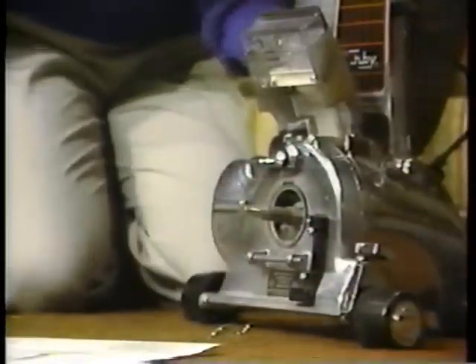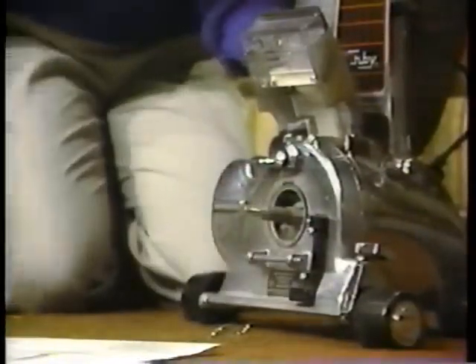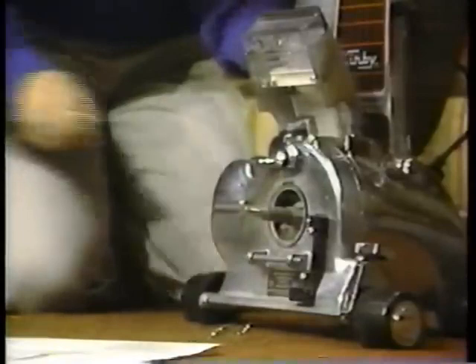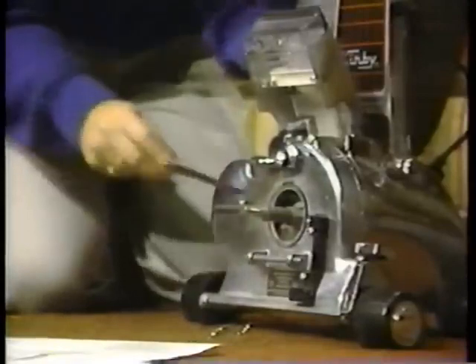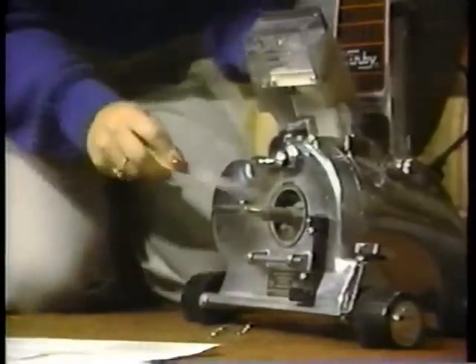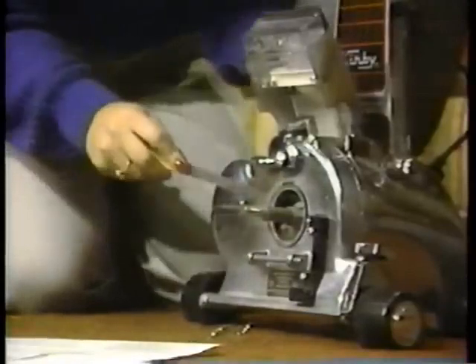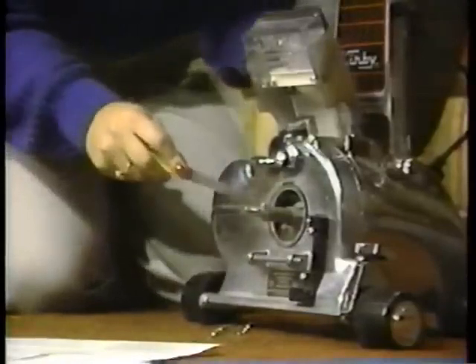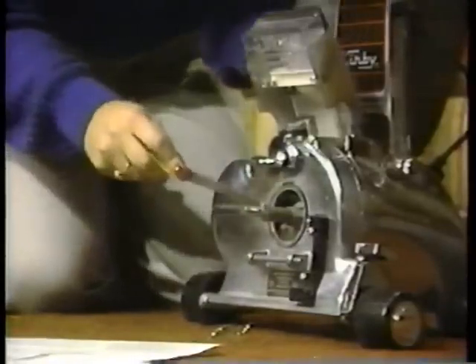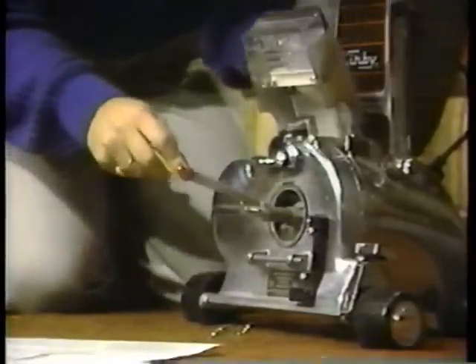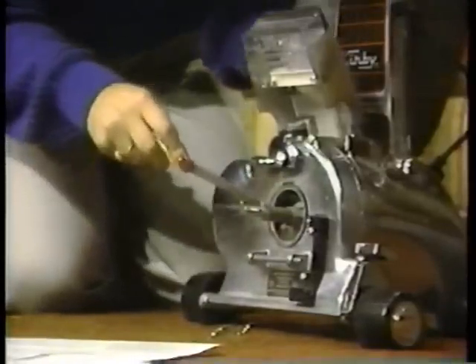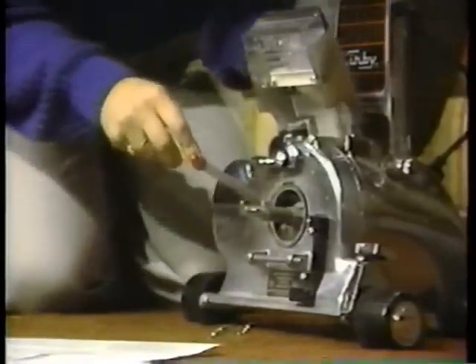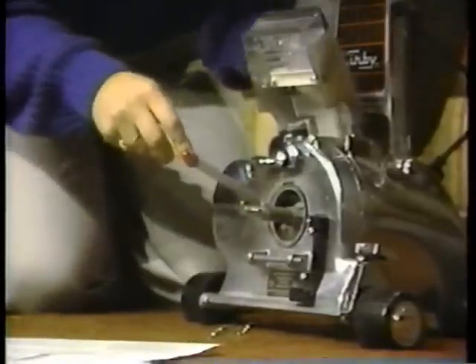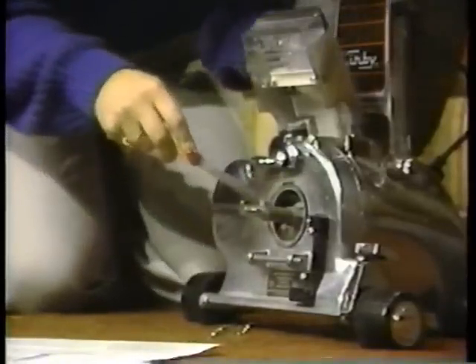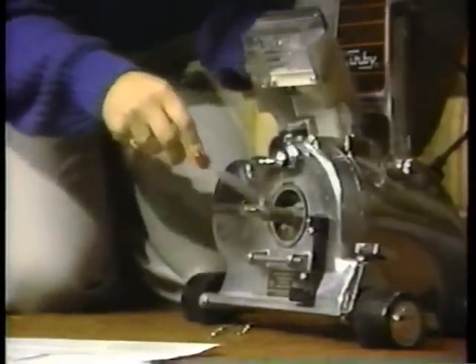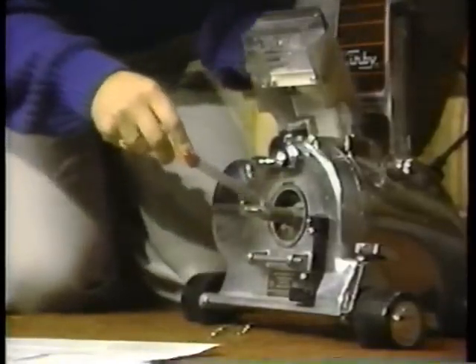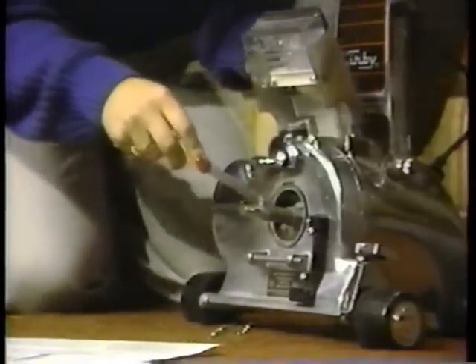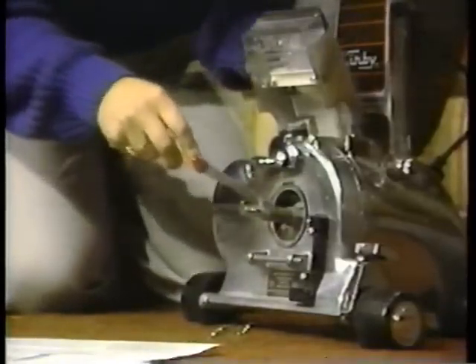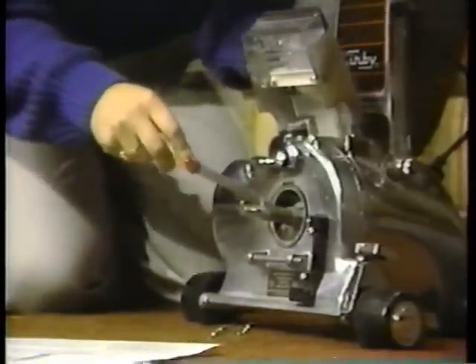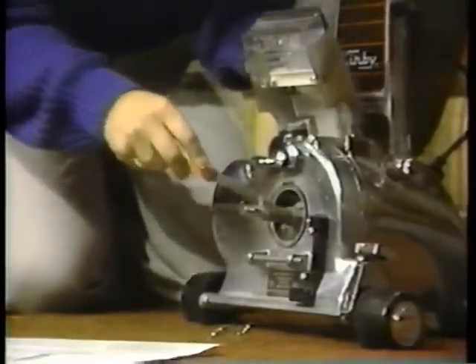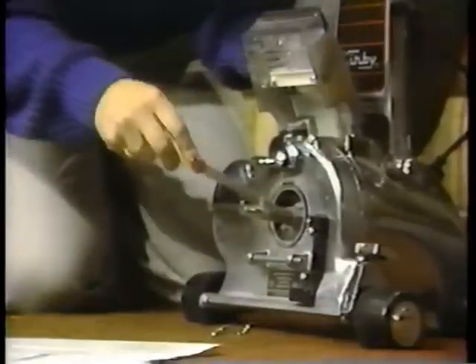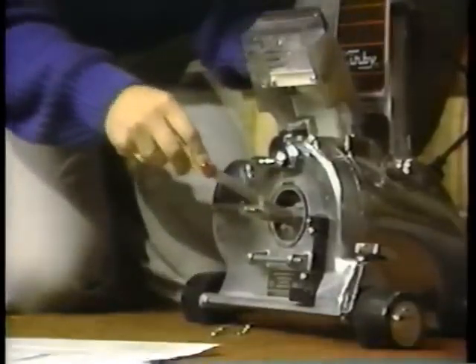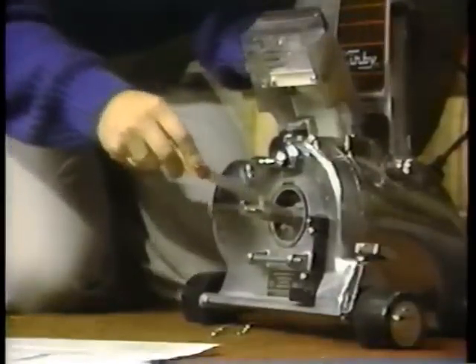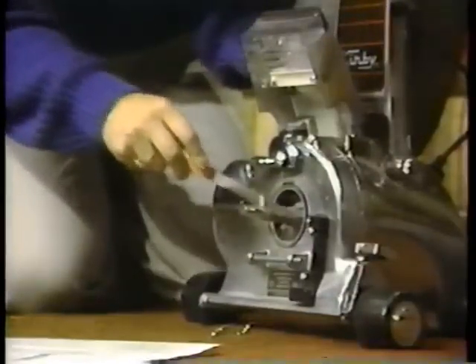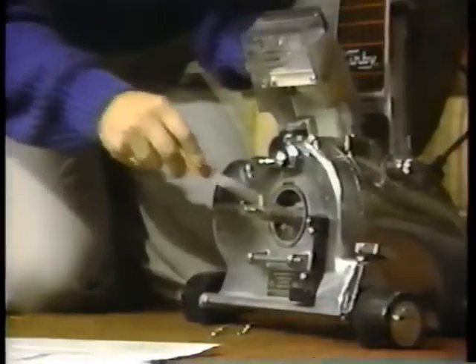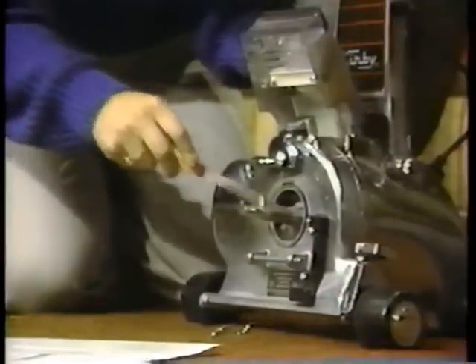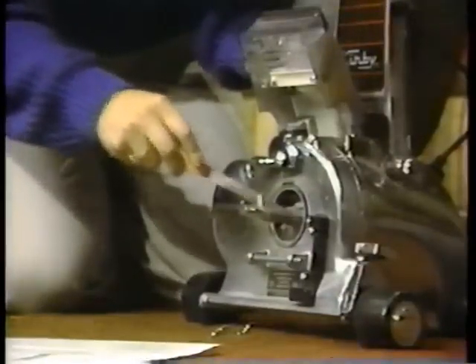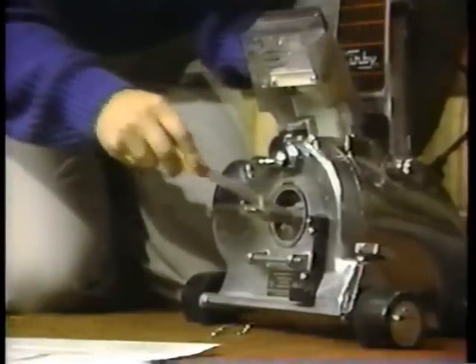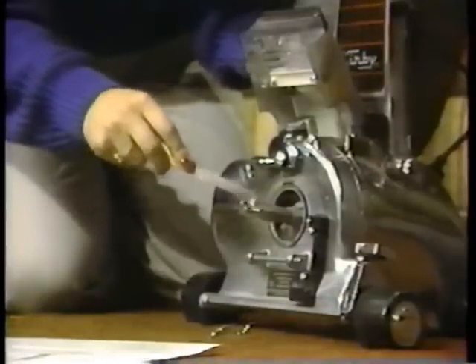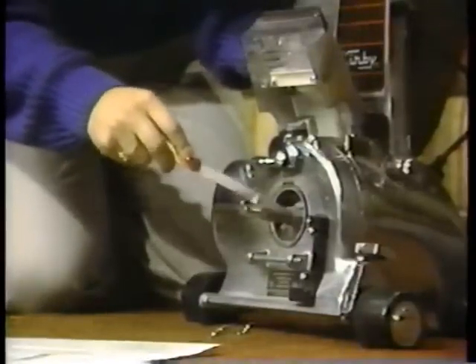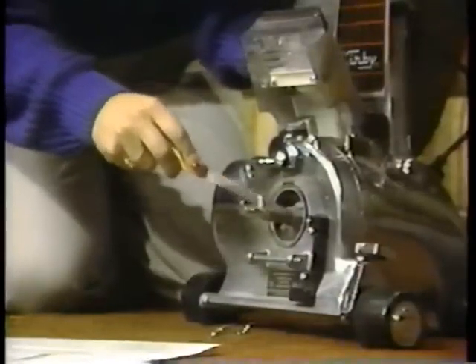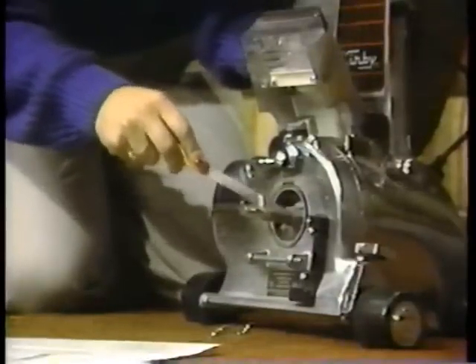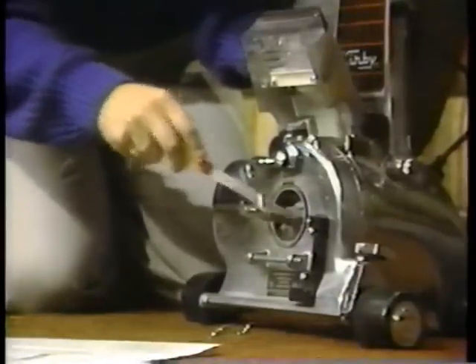Use a utility knife to cut away any thread, hair, or strings from the fan shaft.